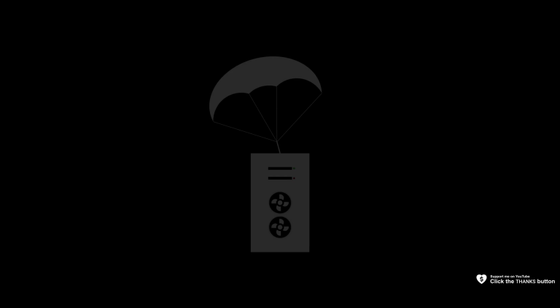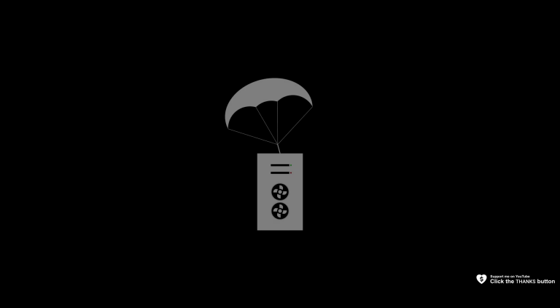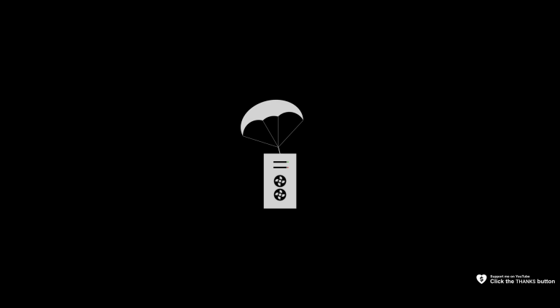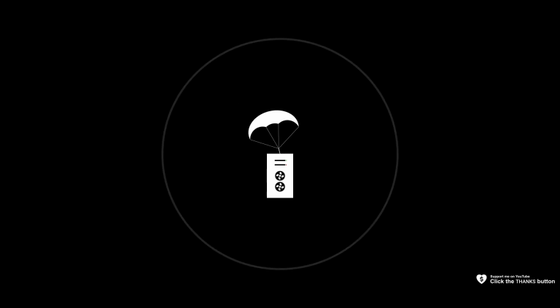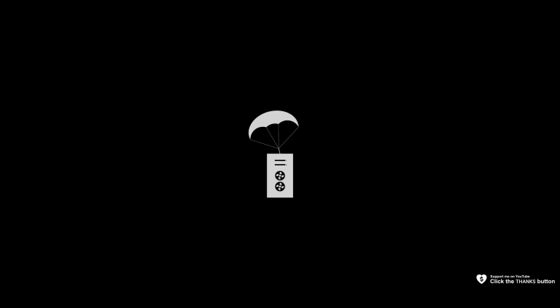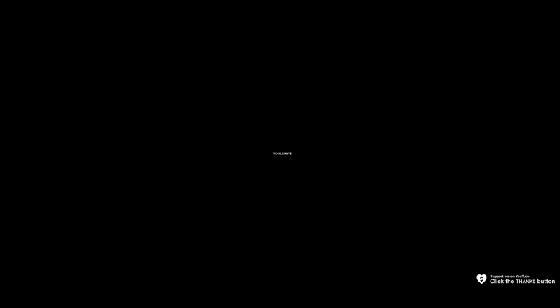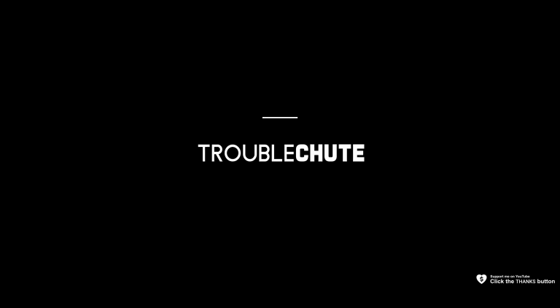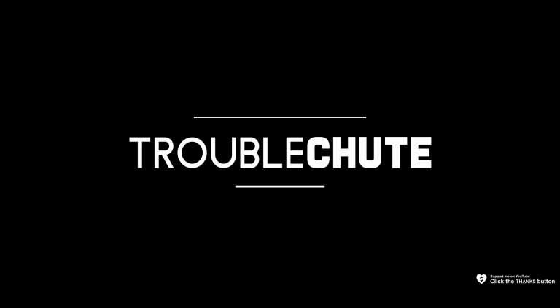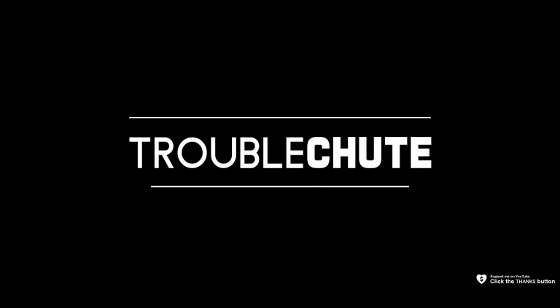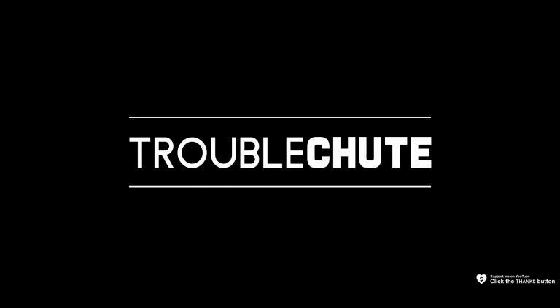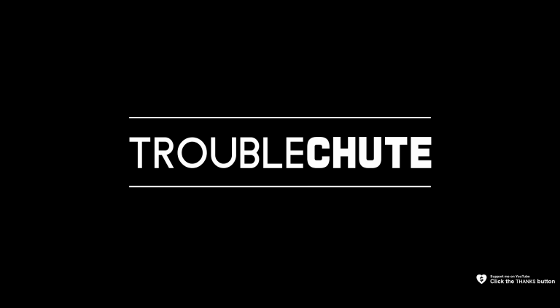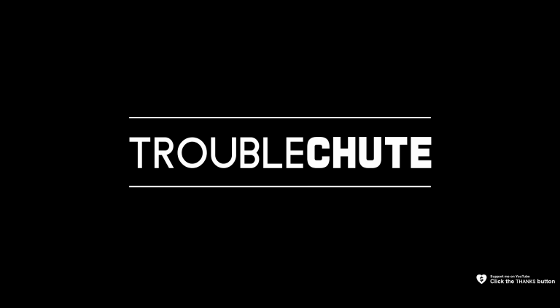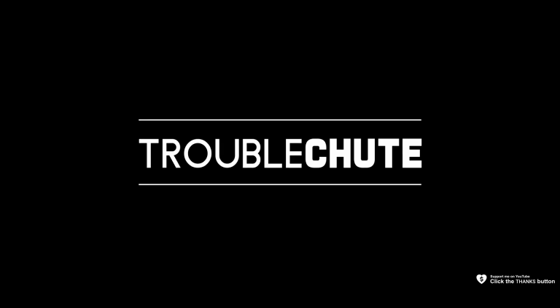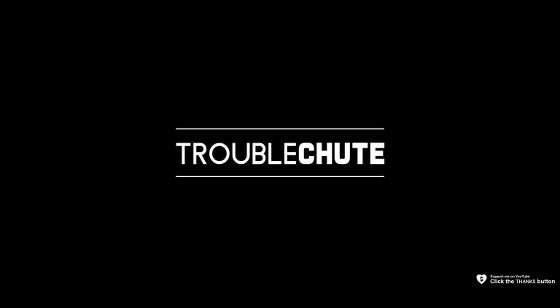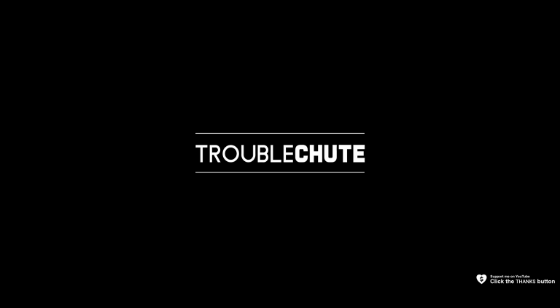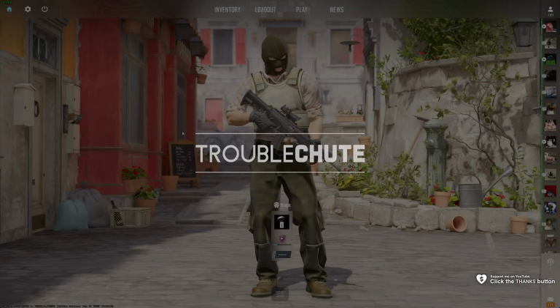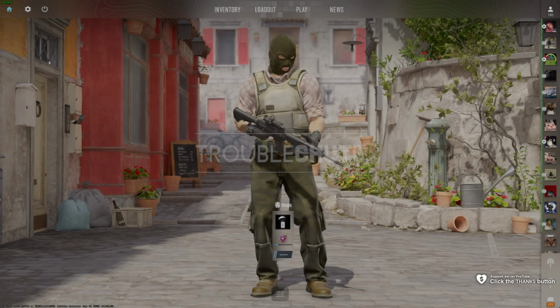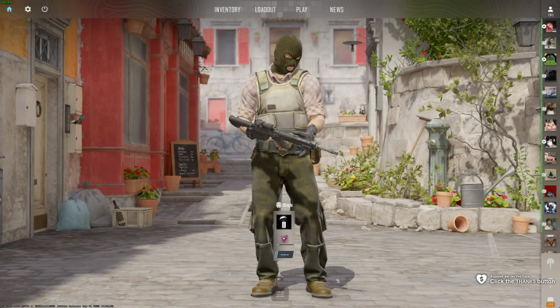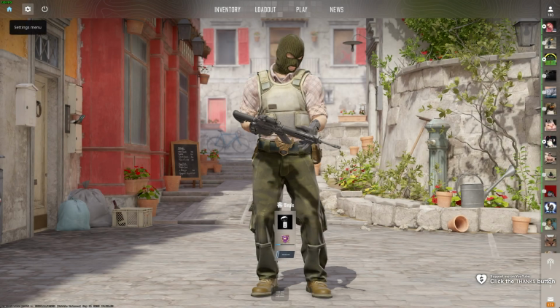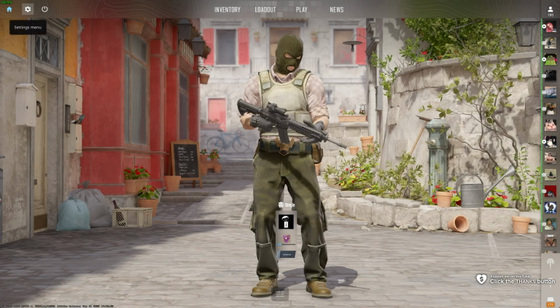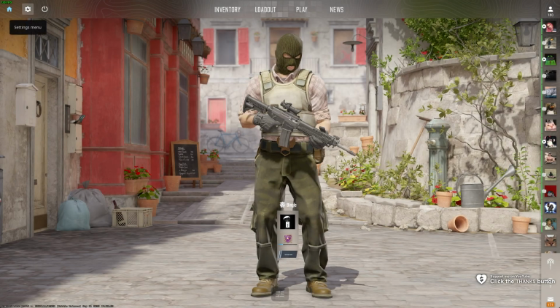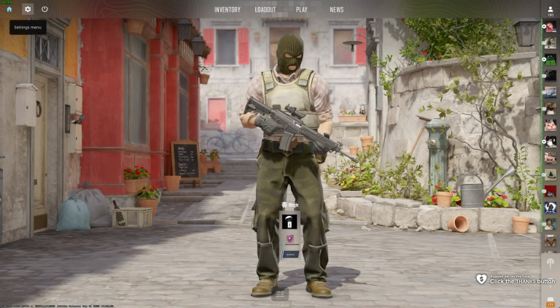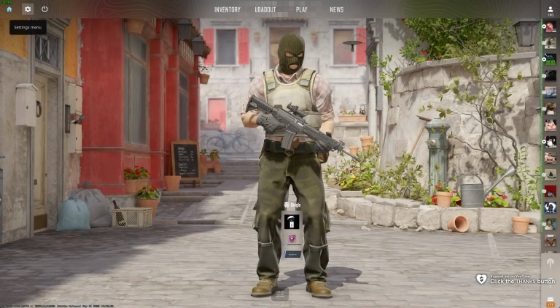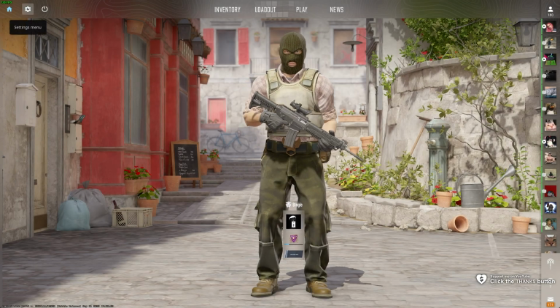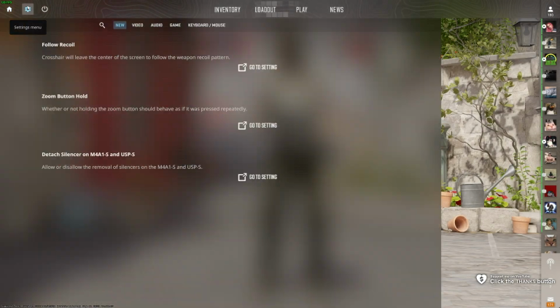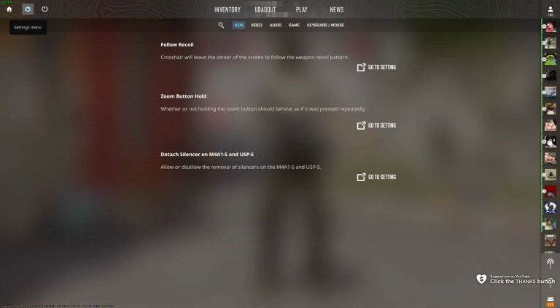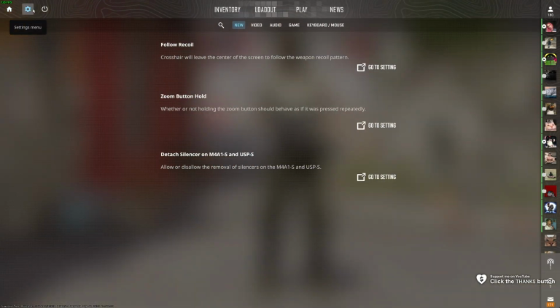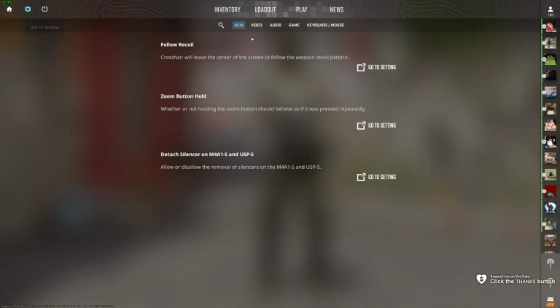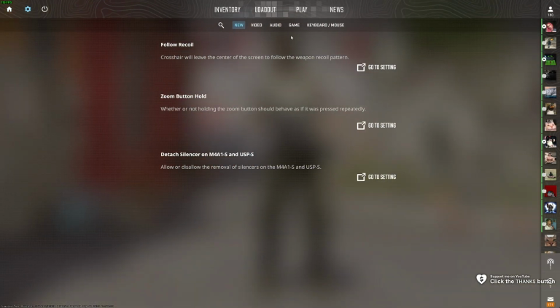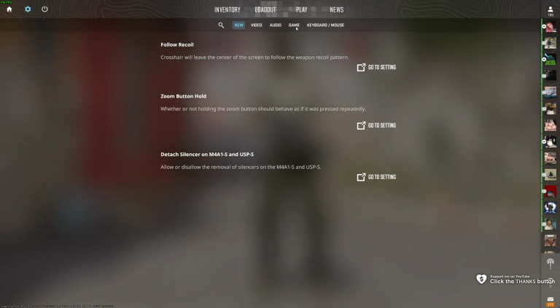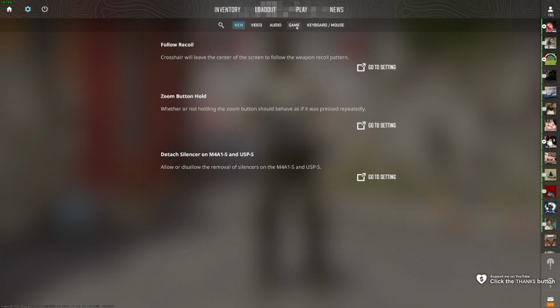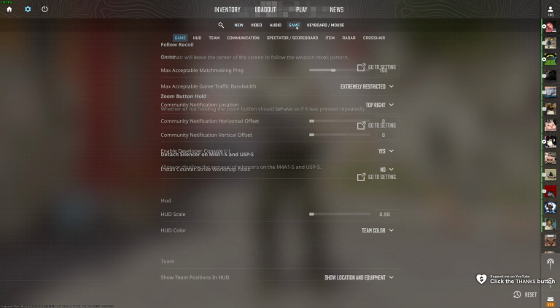How do you enable the console in CS2? Click Settings in the top left, followed by Game,